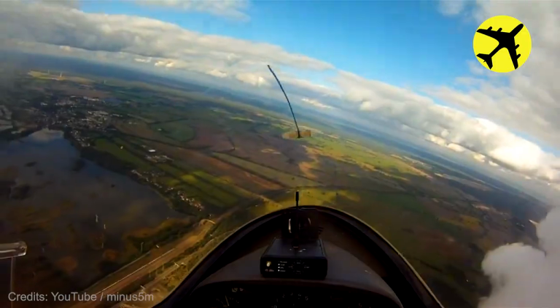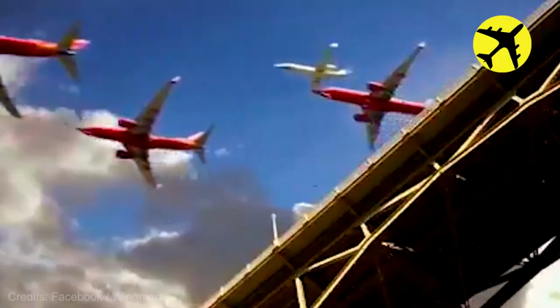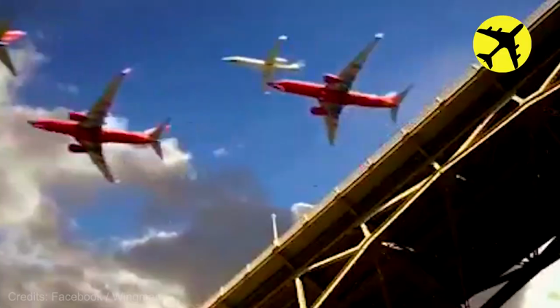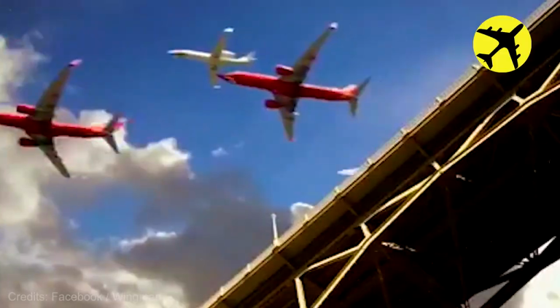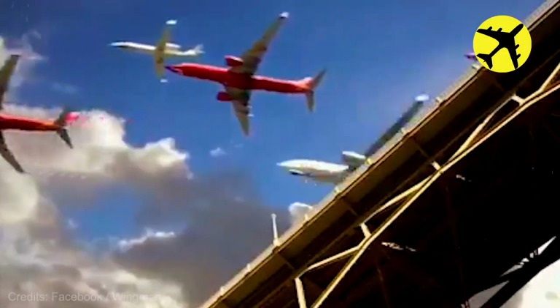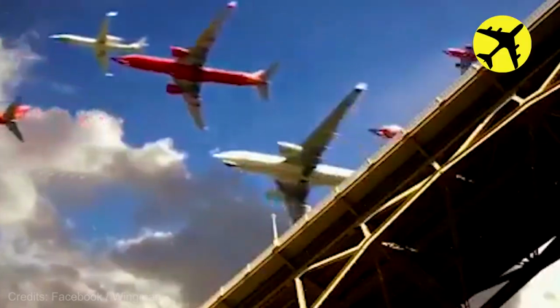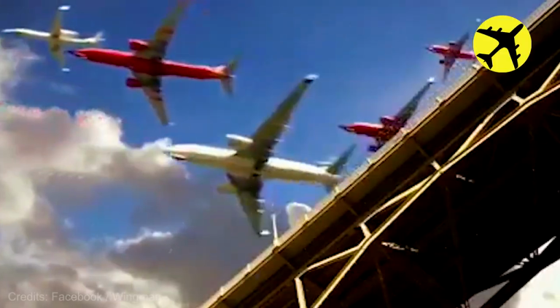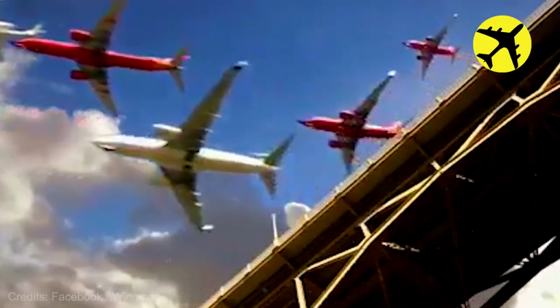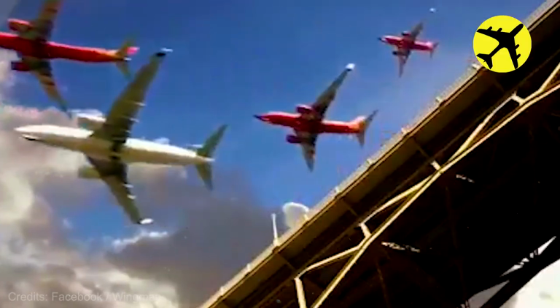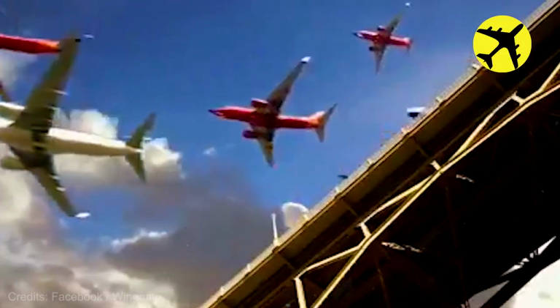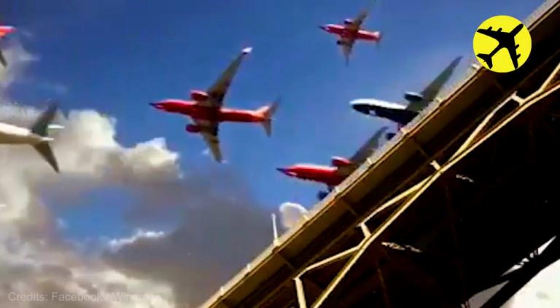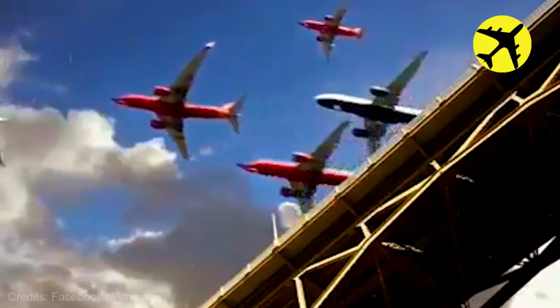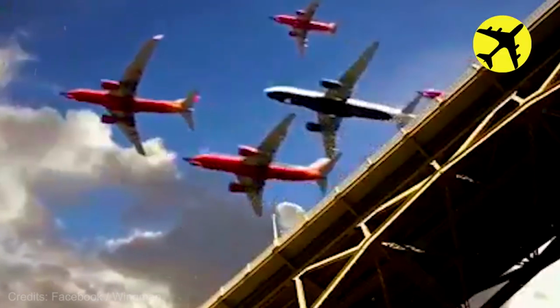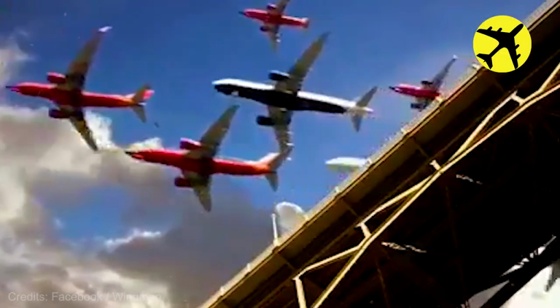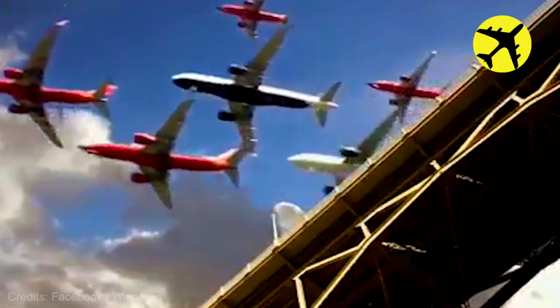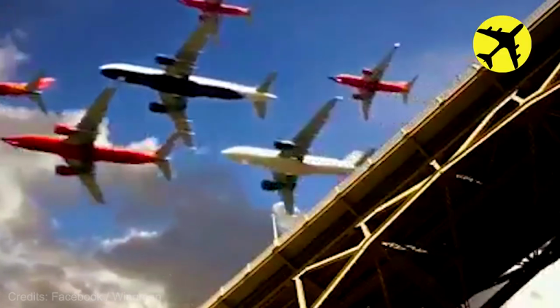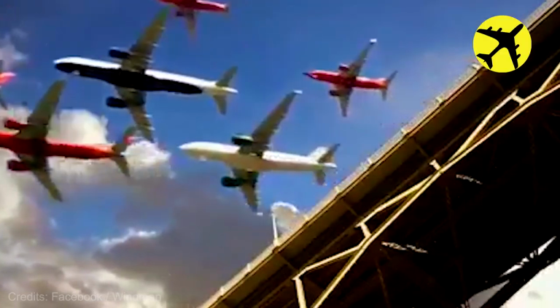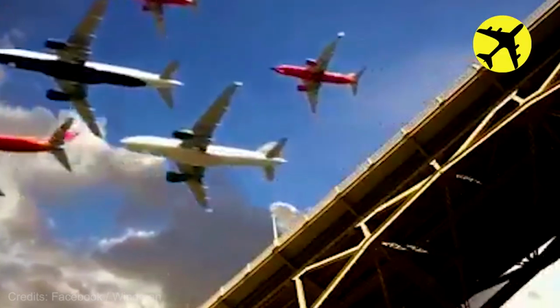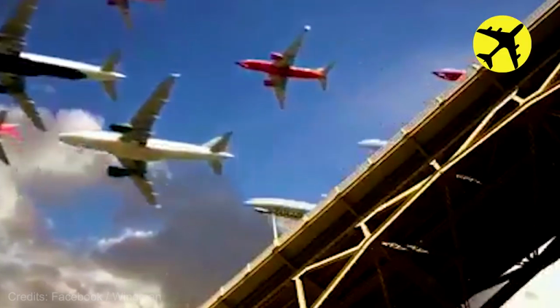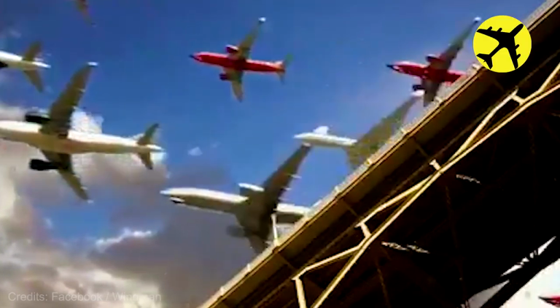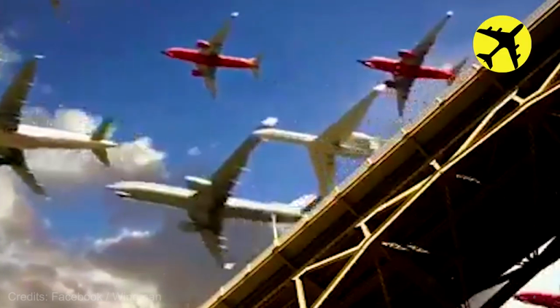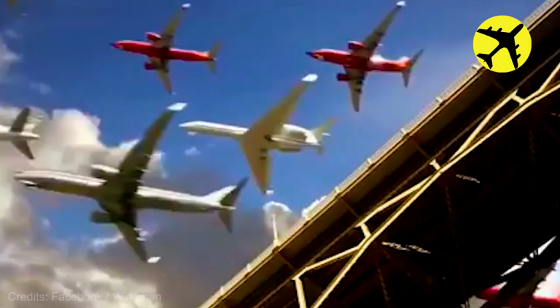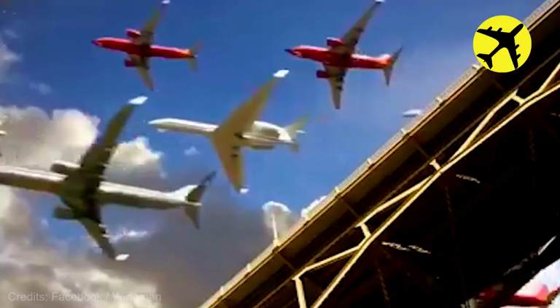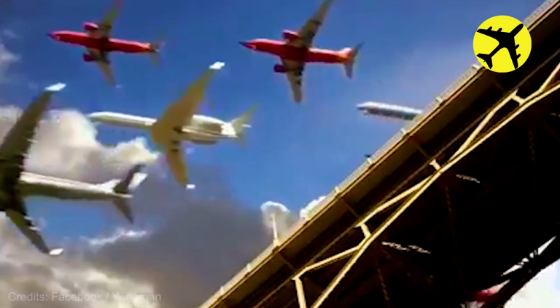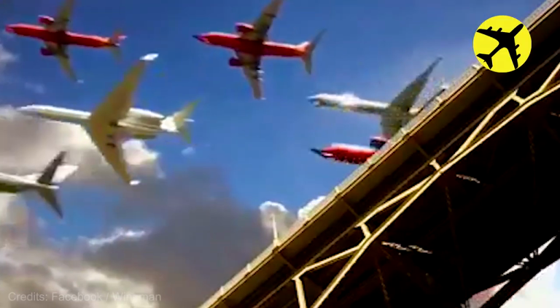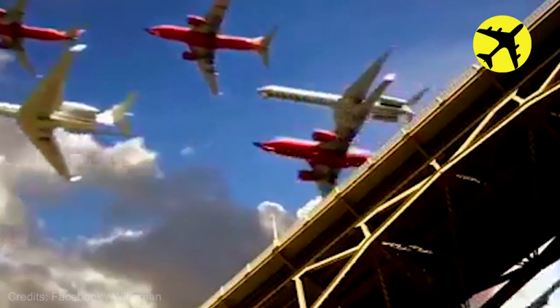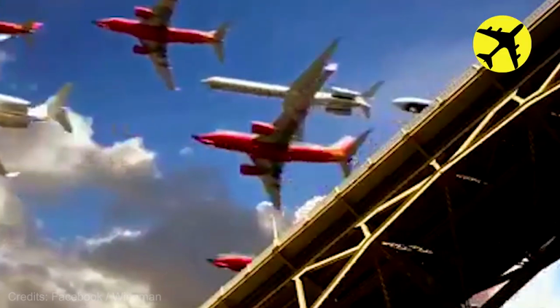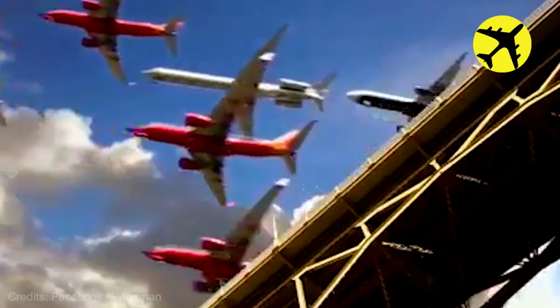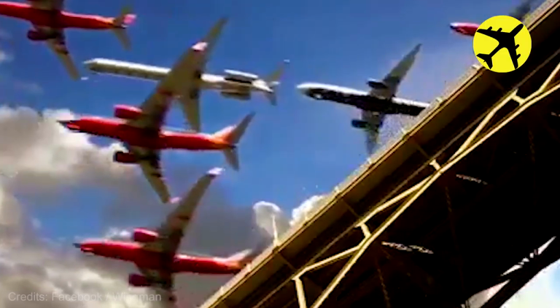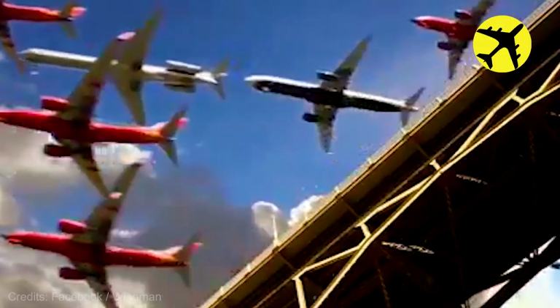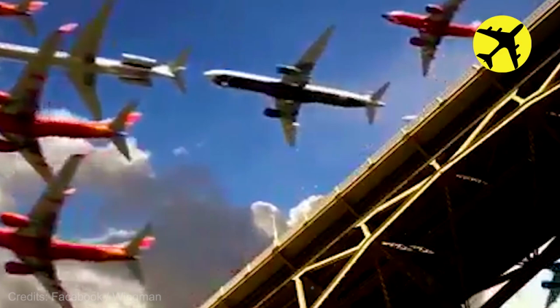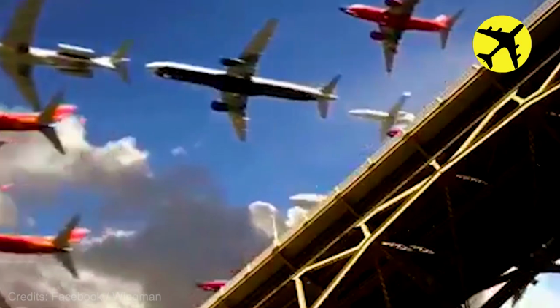An incredible time lapse video of four hours of planes landing at an airport.